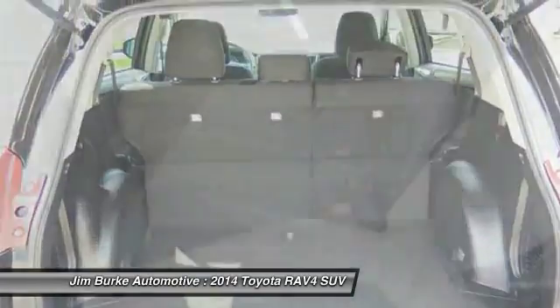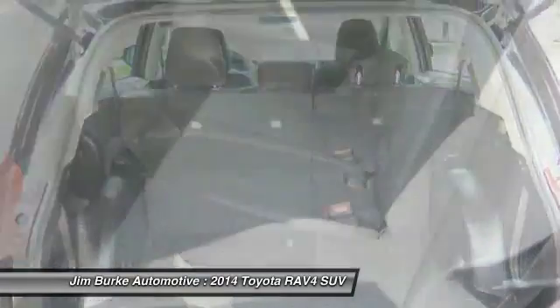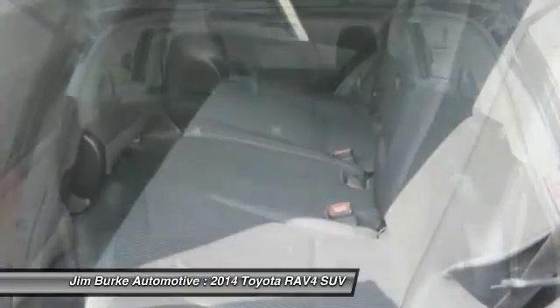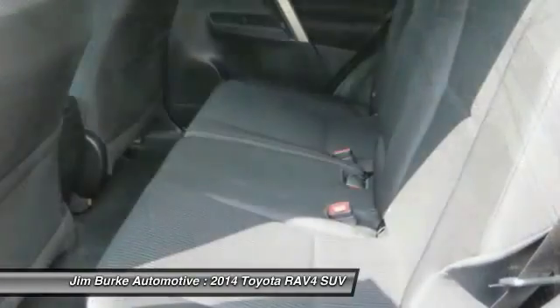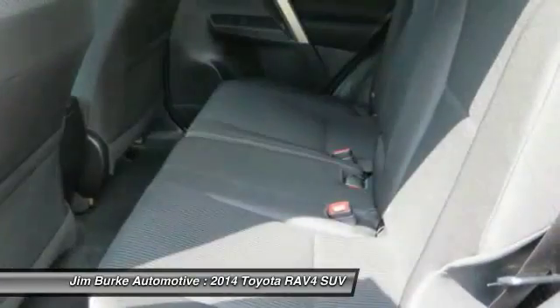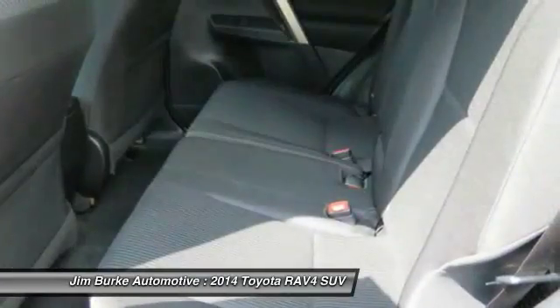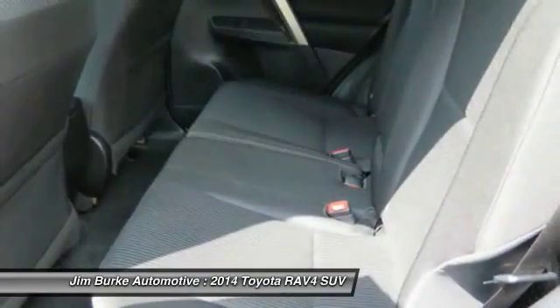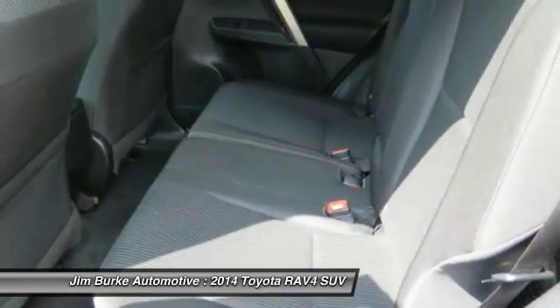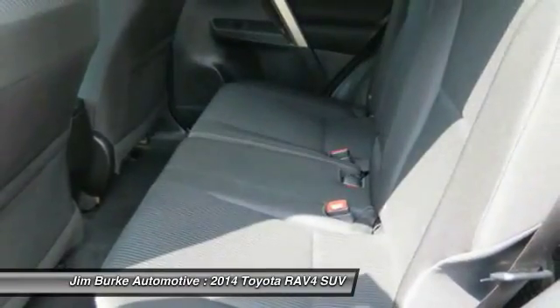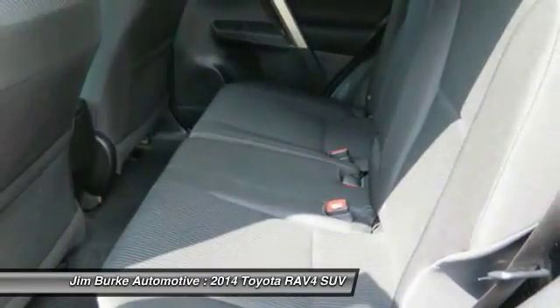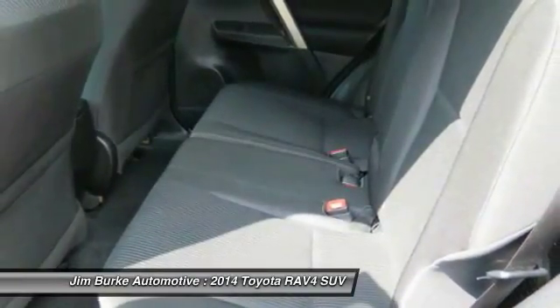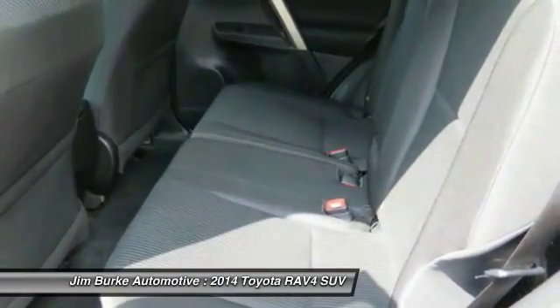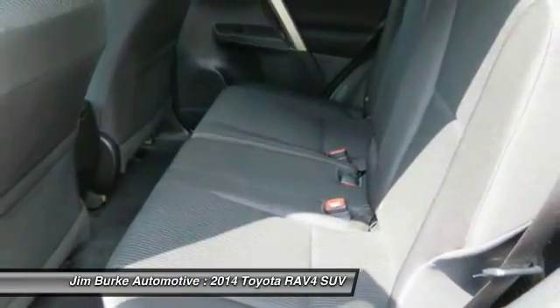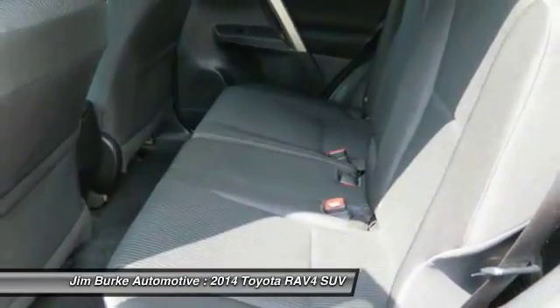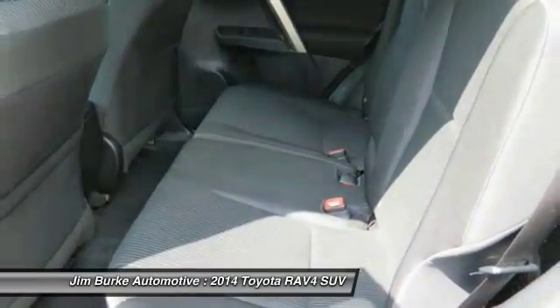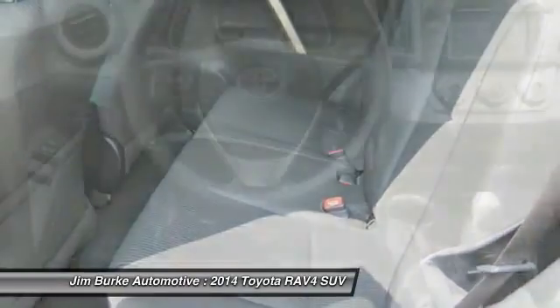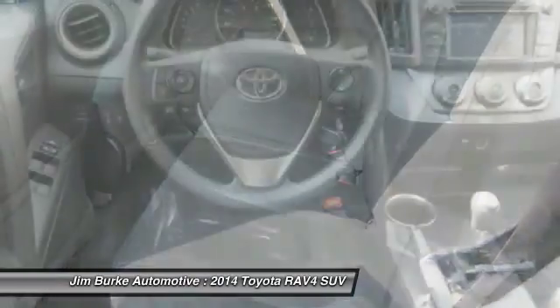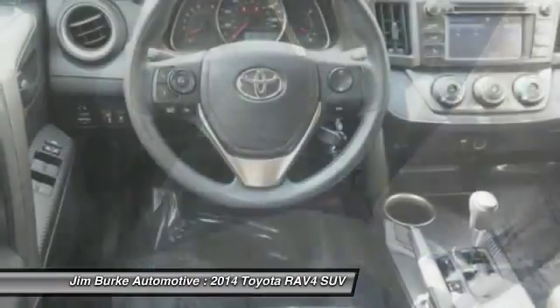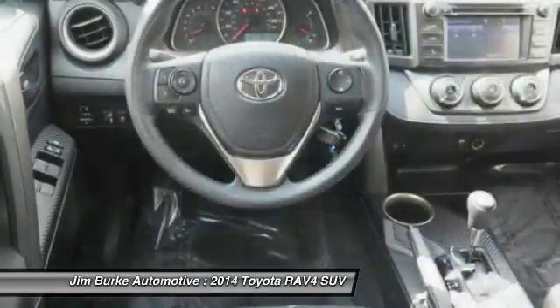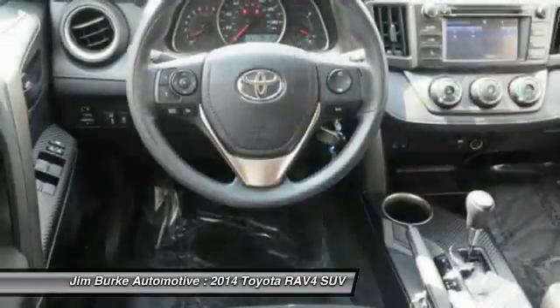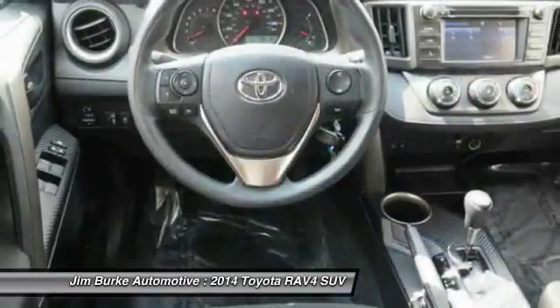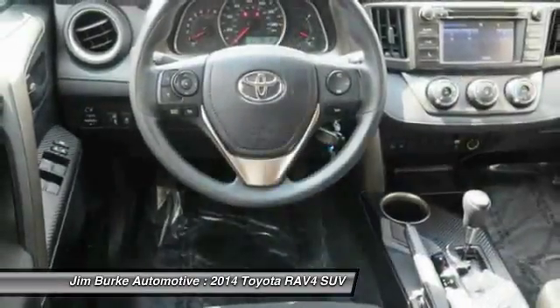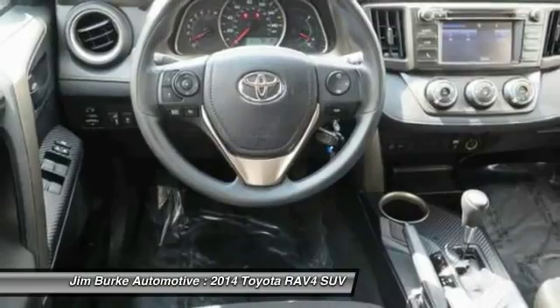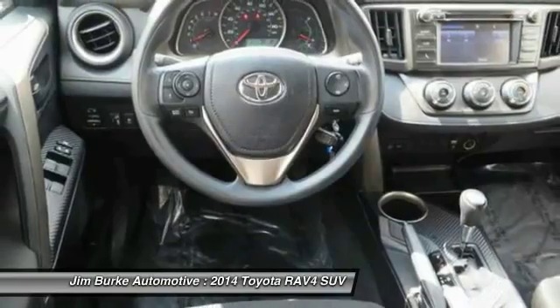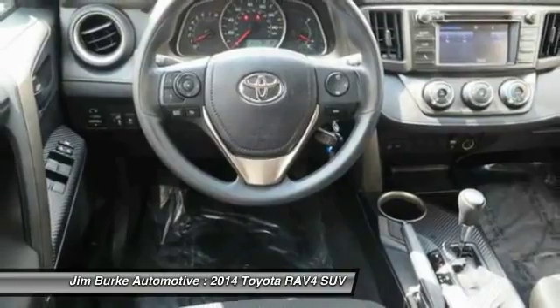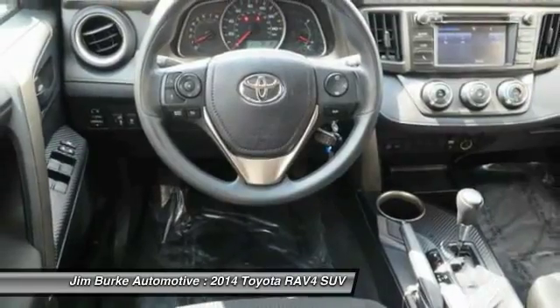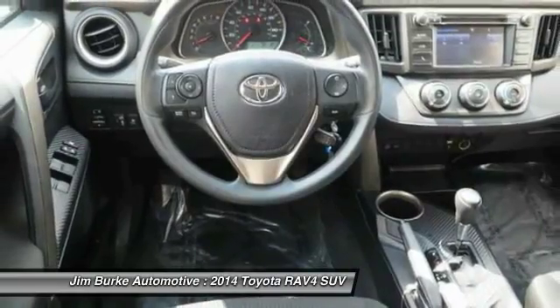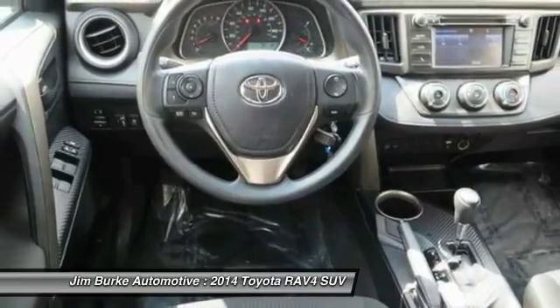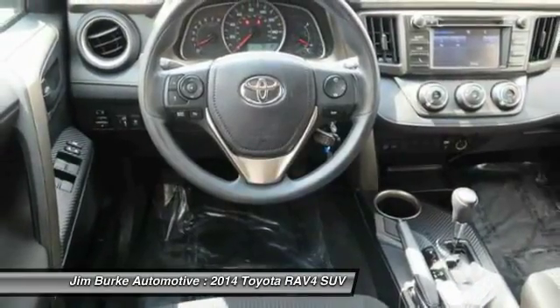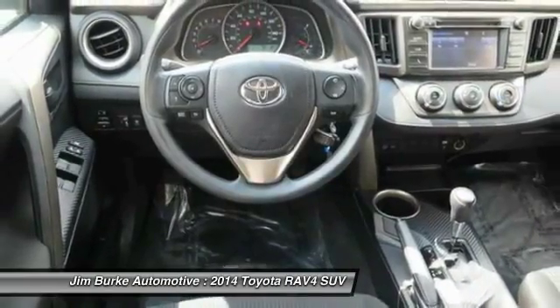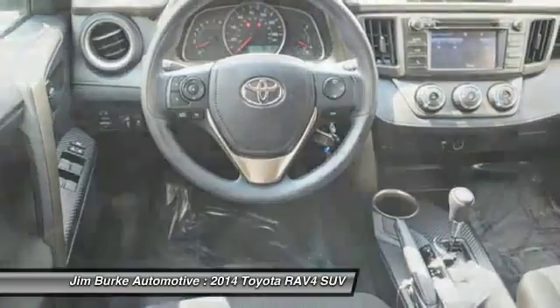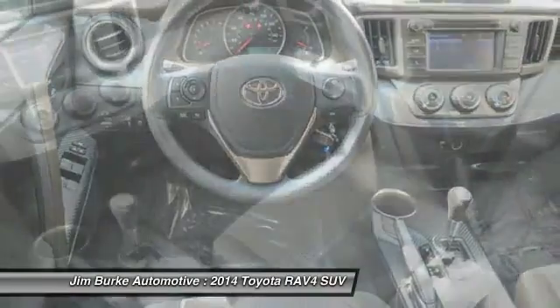Child safety locks. Is love at first sight really possible? Let us know when you stop in.